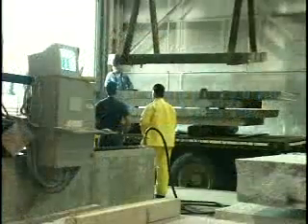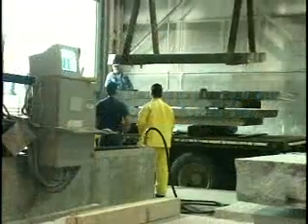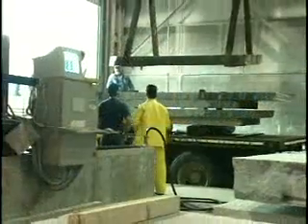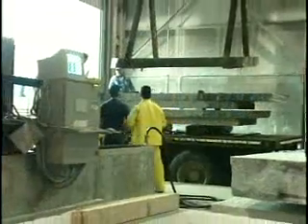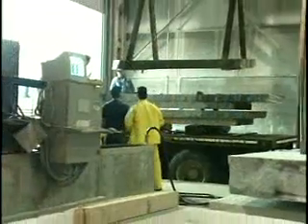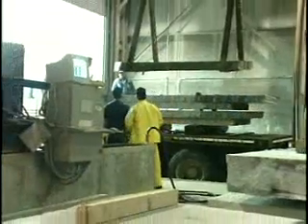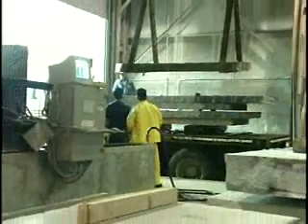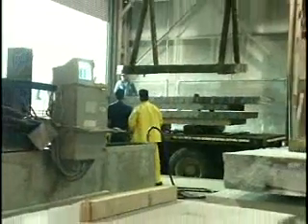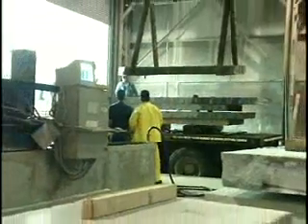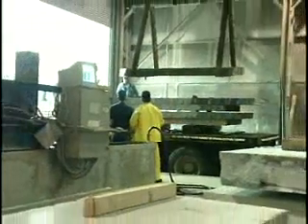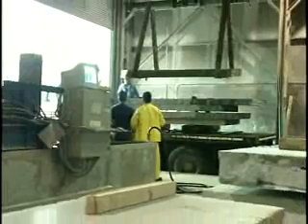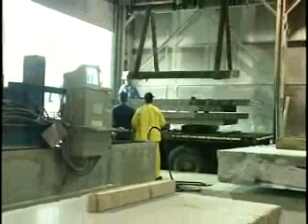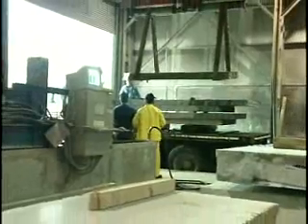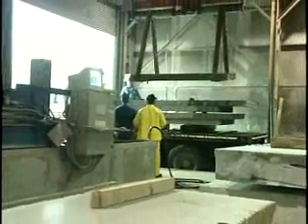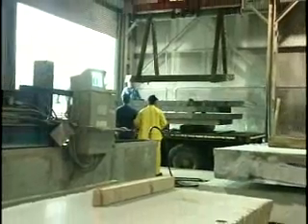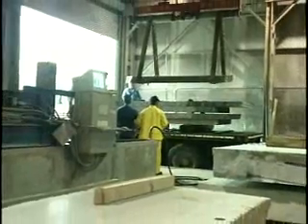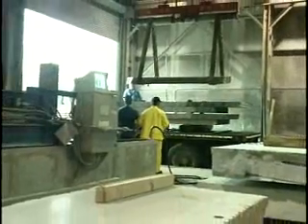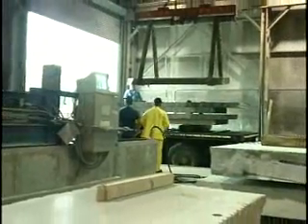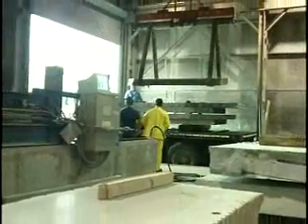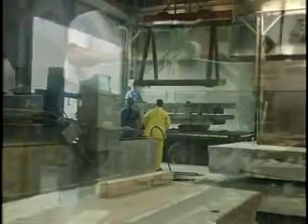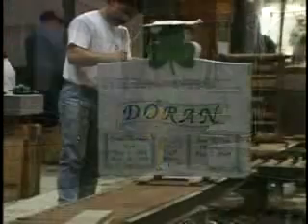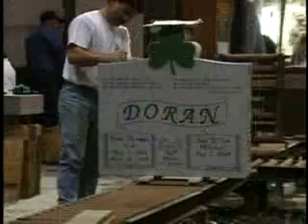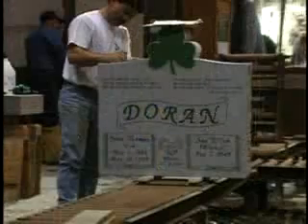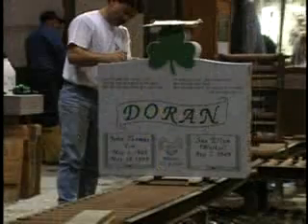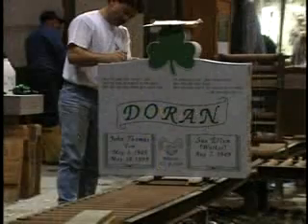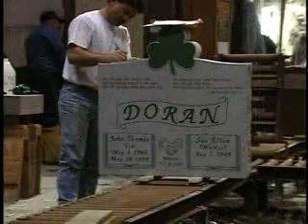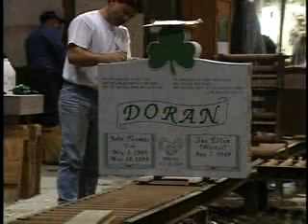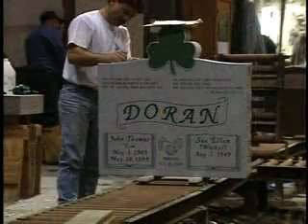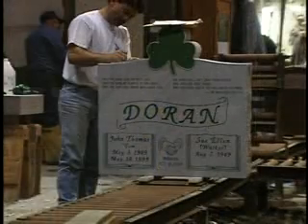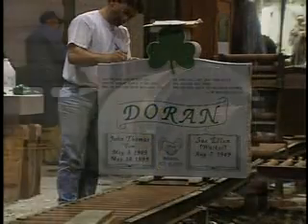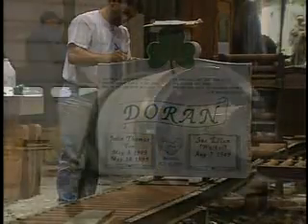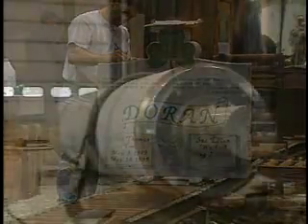At the Craftsman Center, the slabs begin the process of transformation into memorial or industrial products.